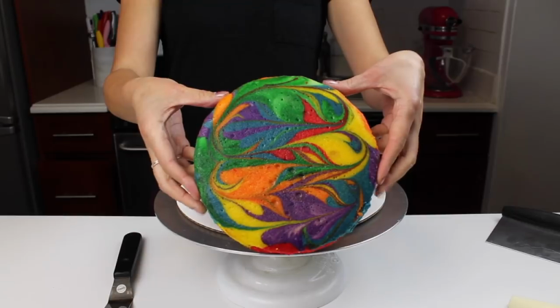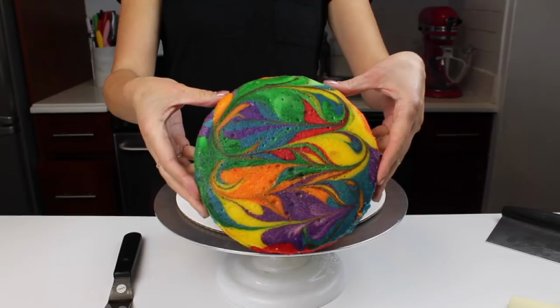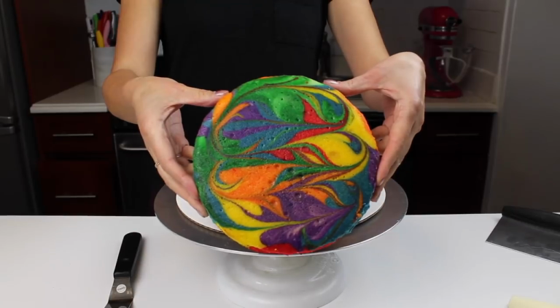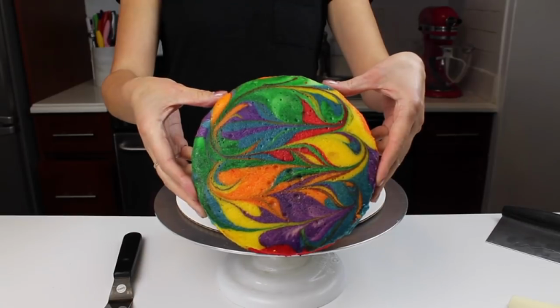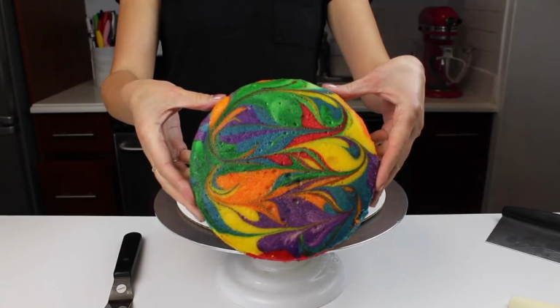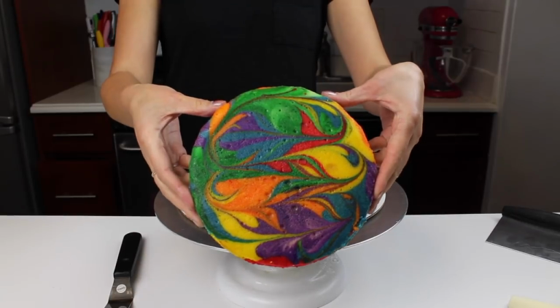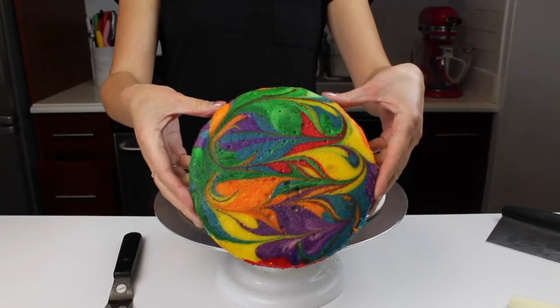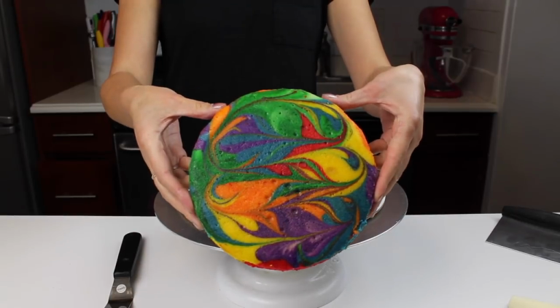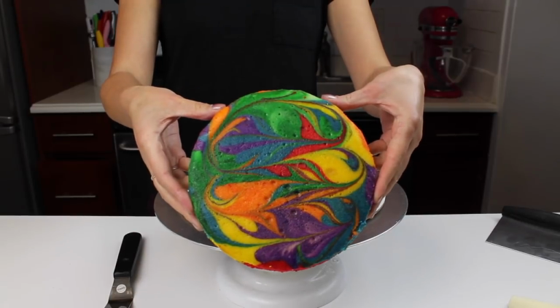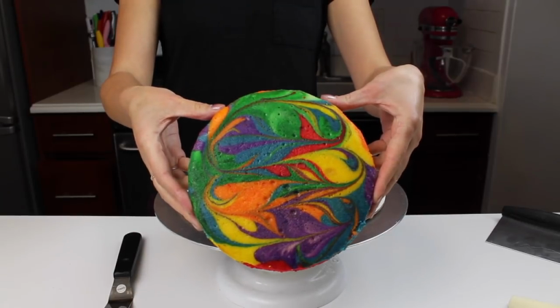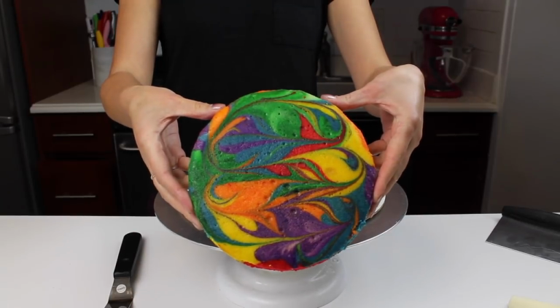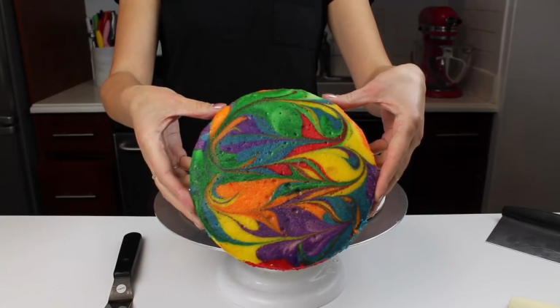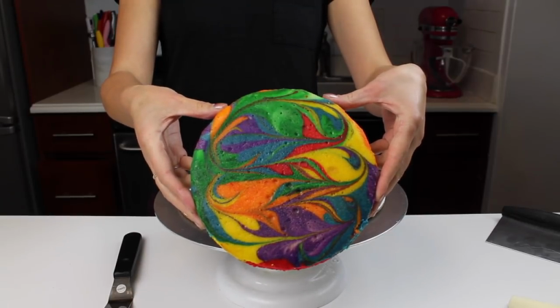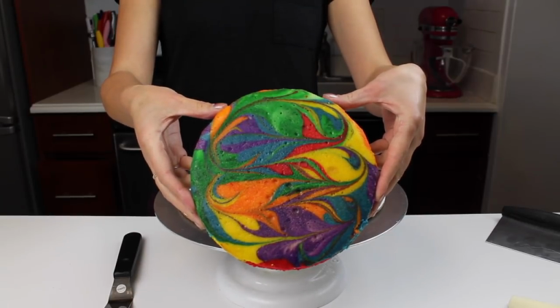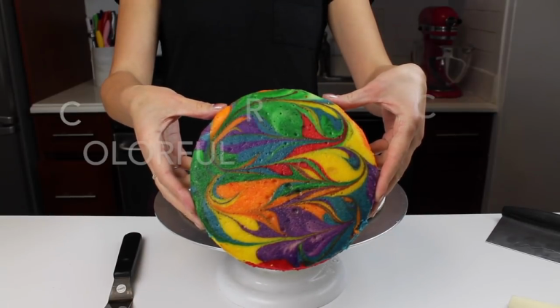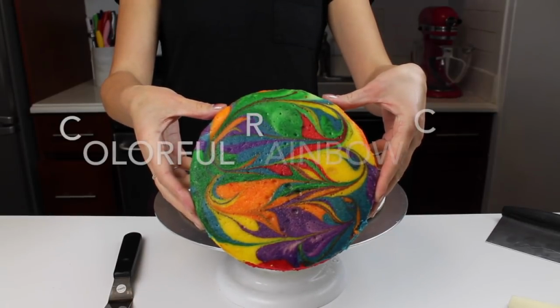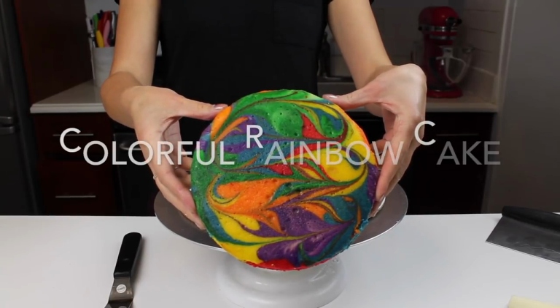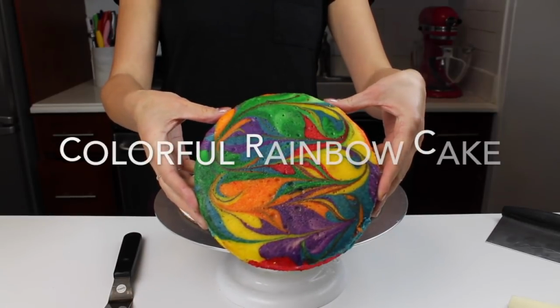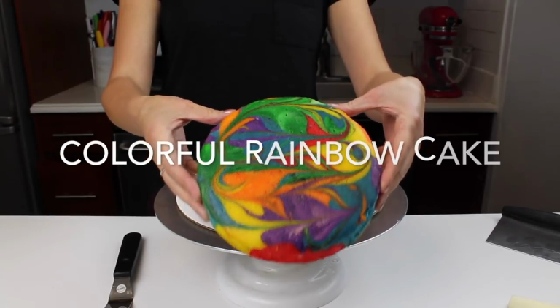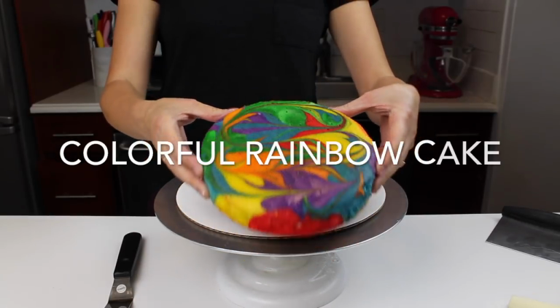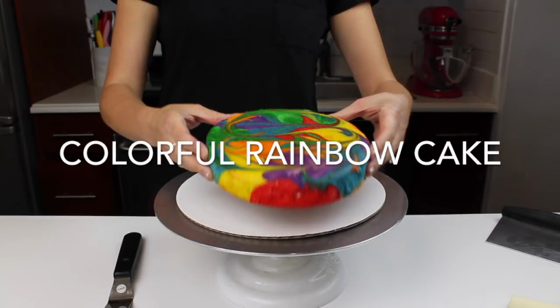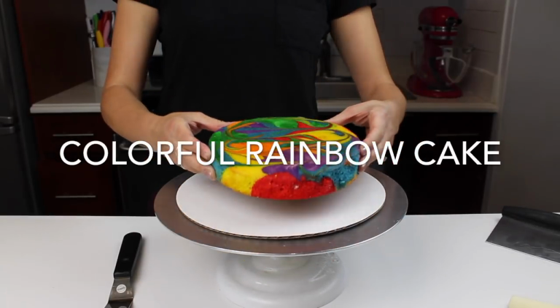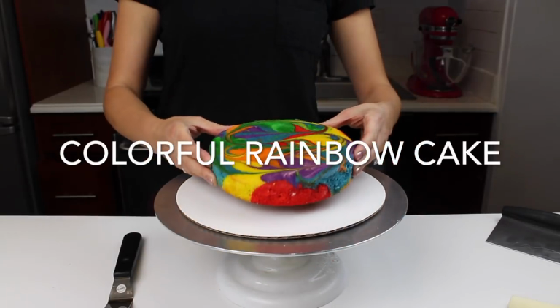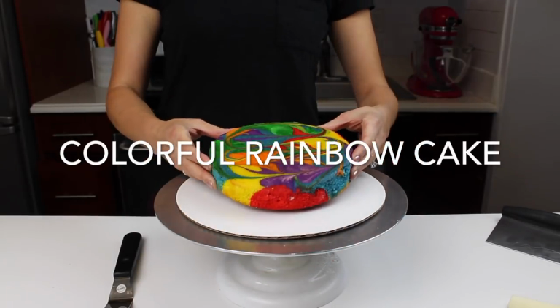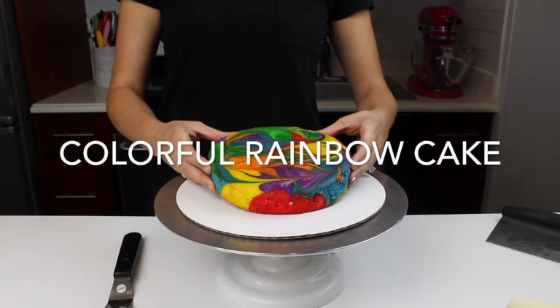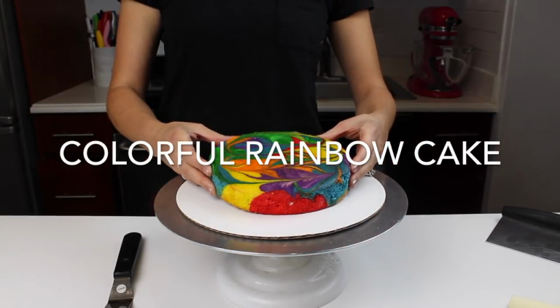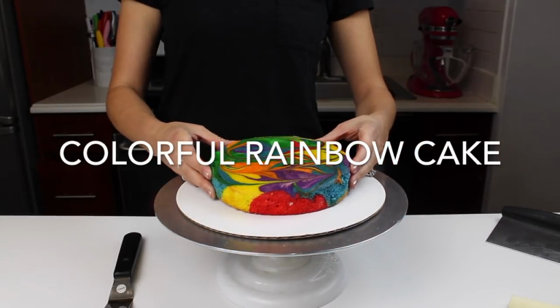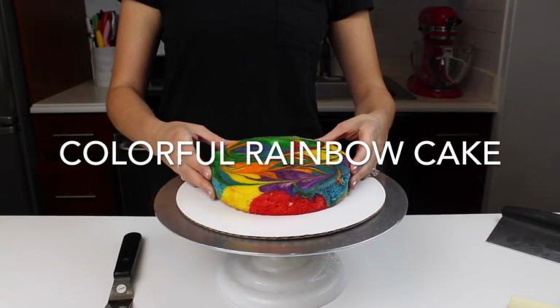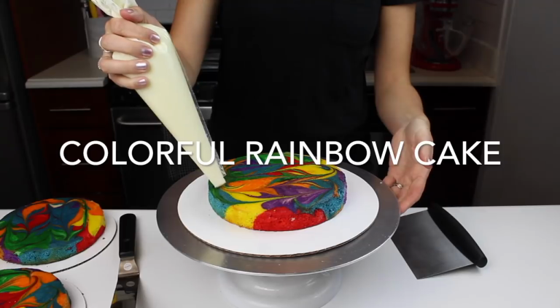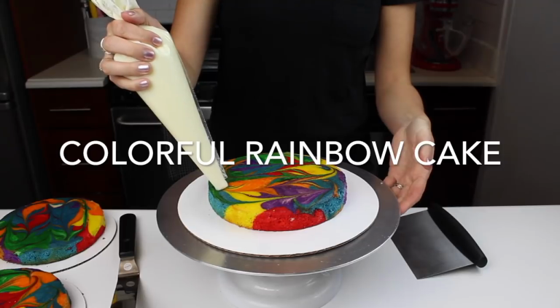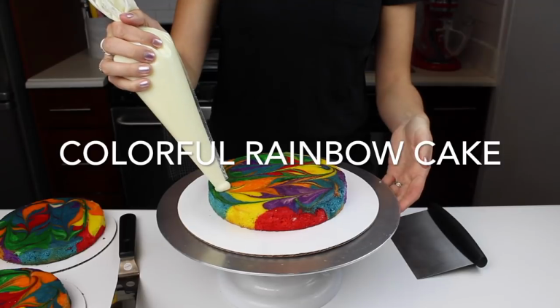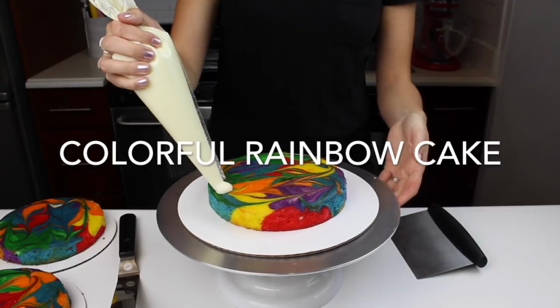Welcome back to the Chelsweets kitchen. Today I'm sharing this super colorful and bright rainbow cake.